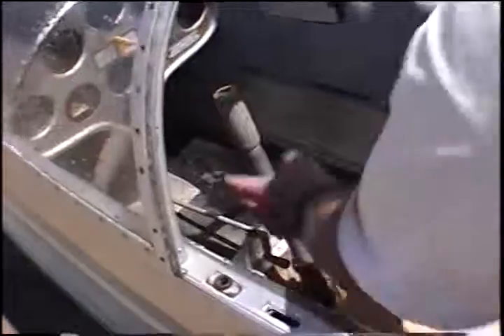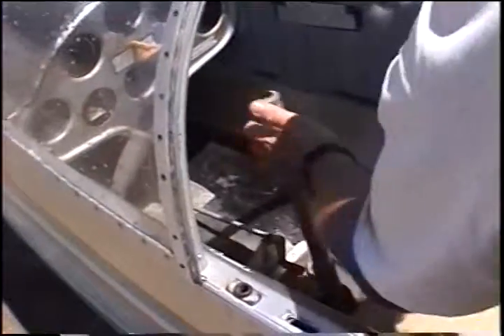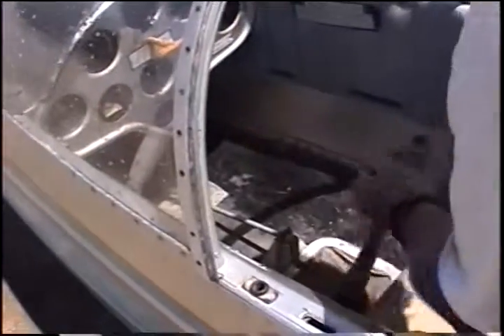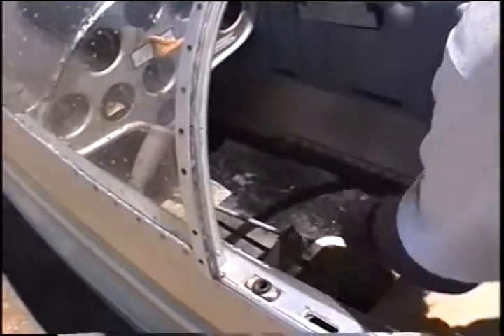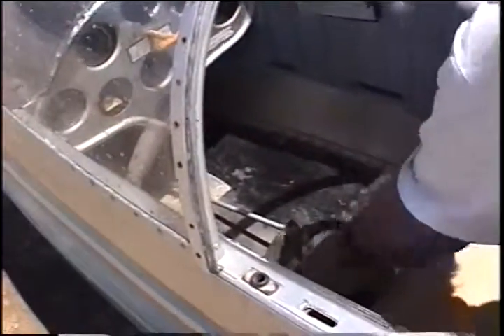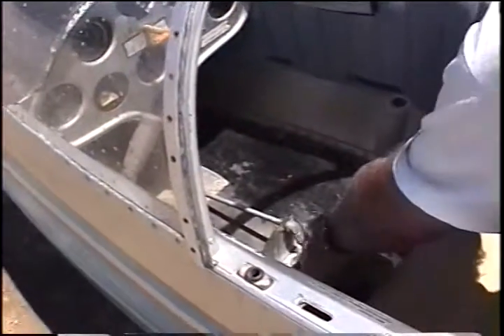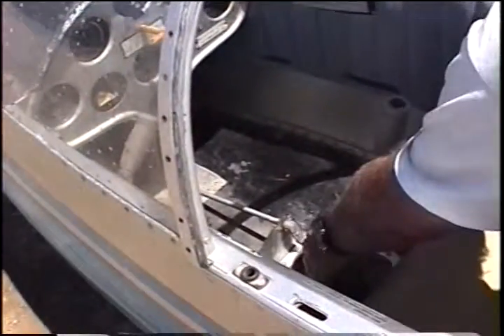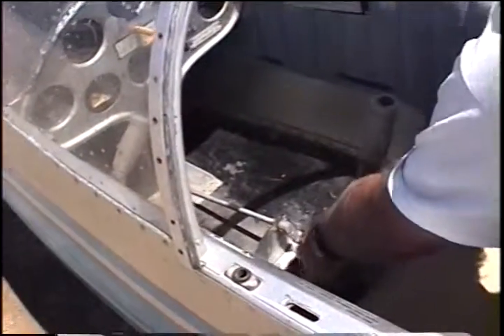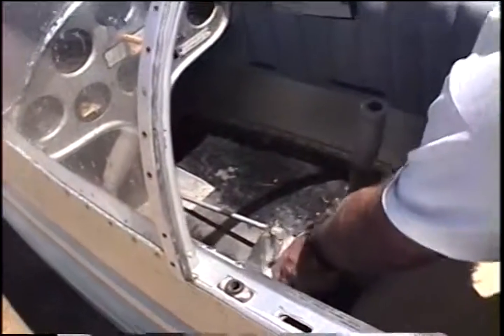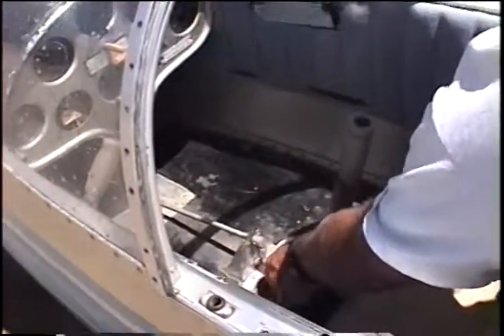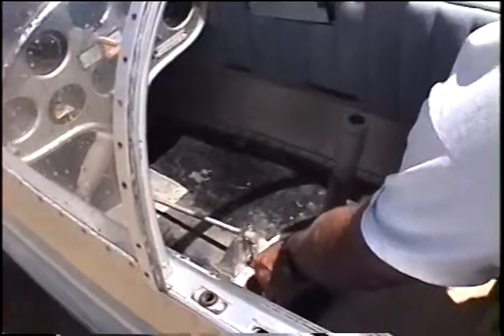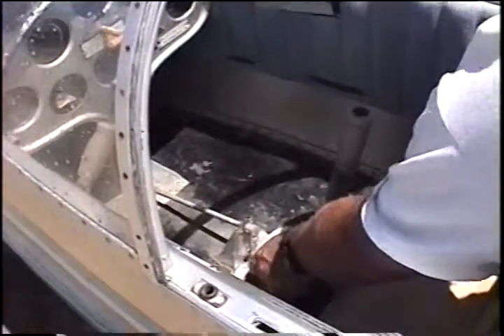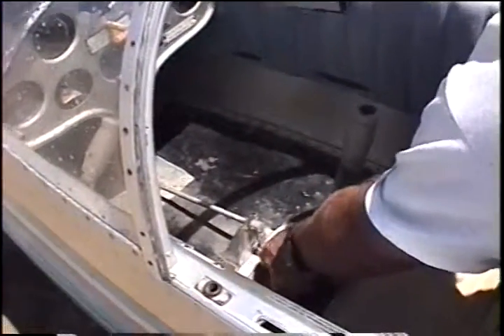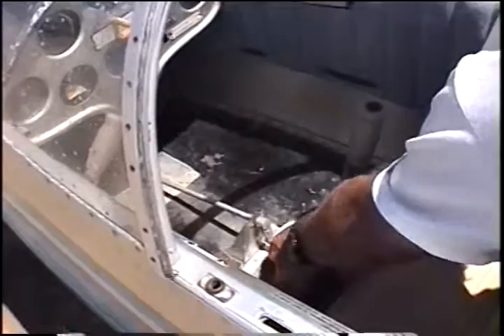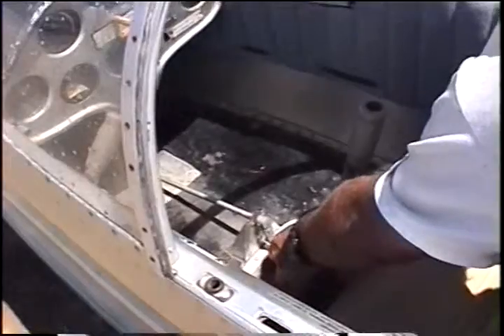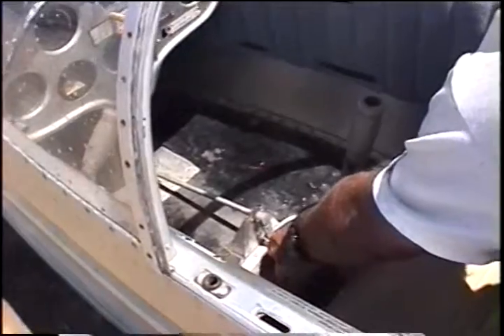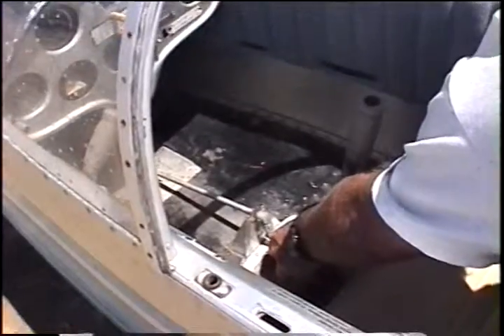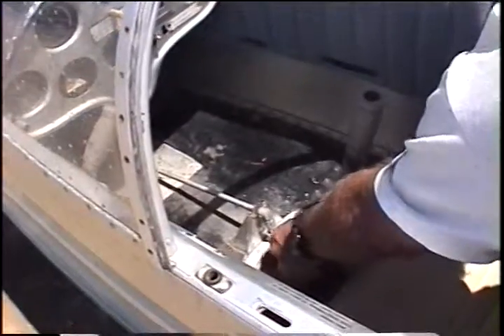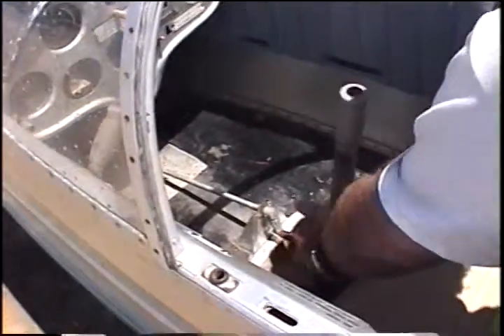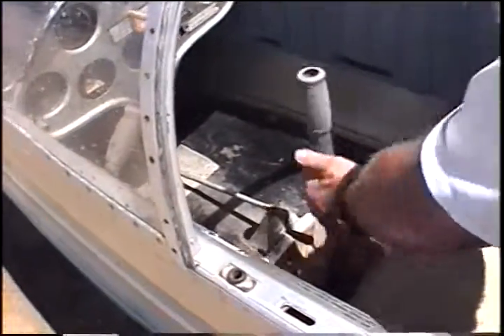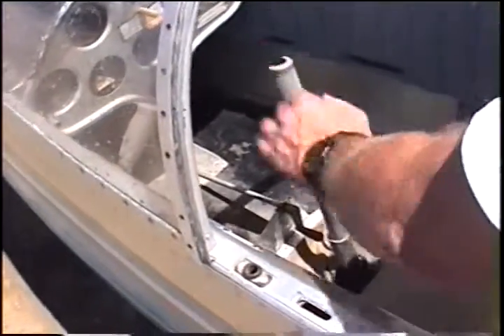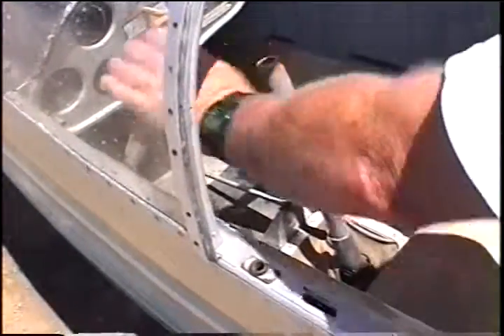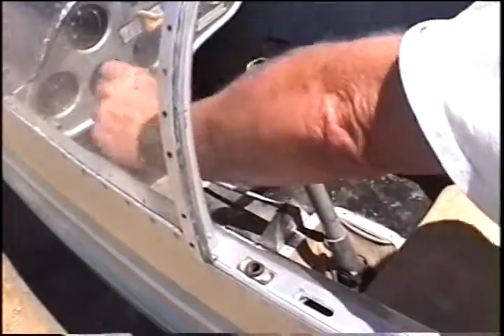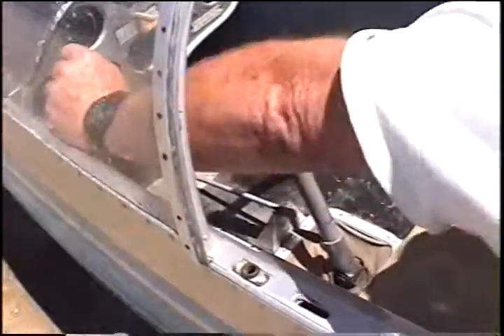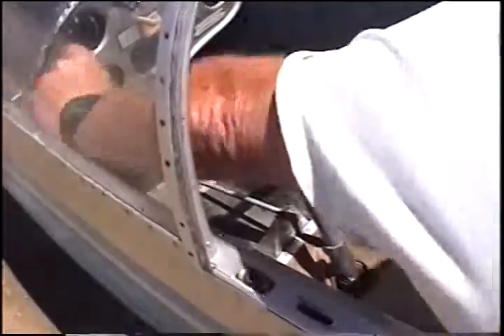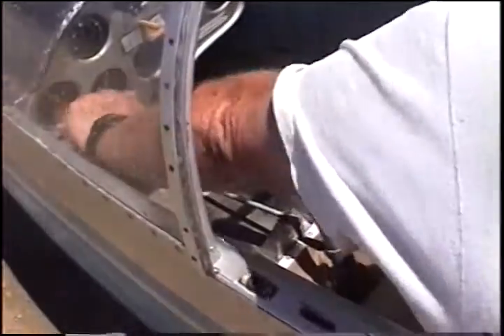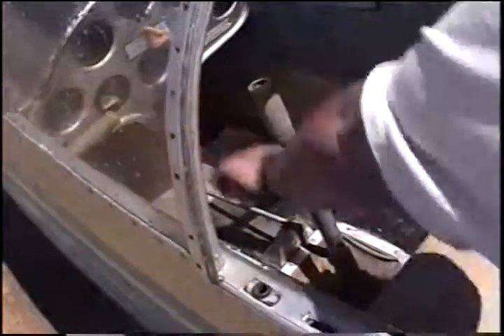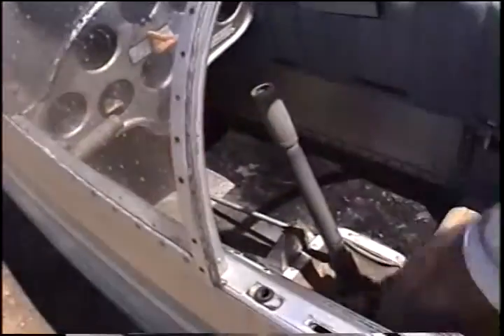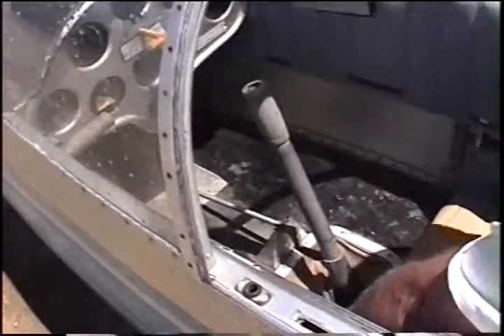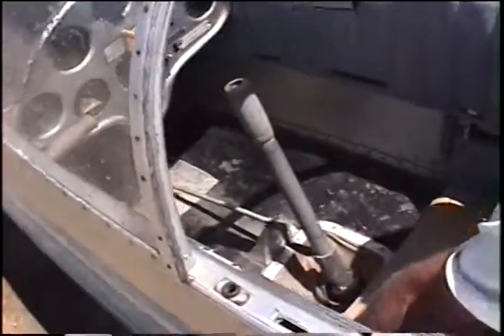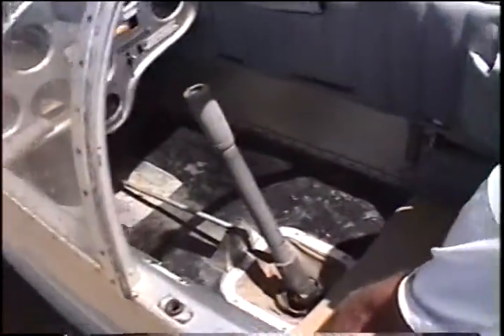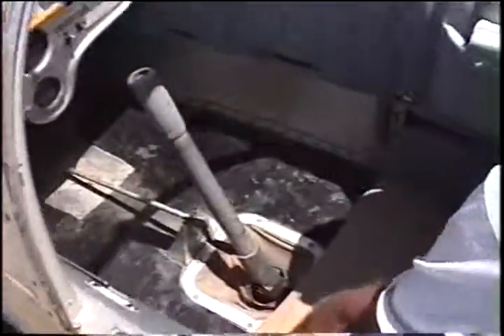You can crank the pedals in with this, okay, to adjust the length. That's right, and this down here is the brake.